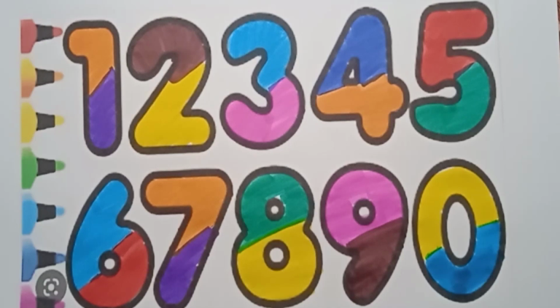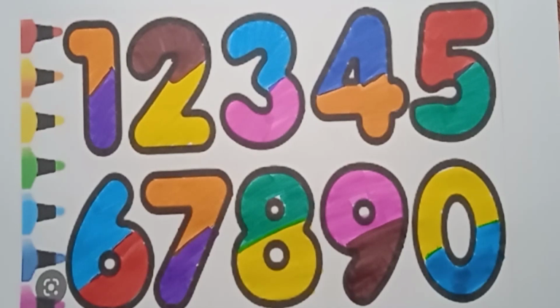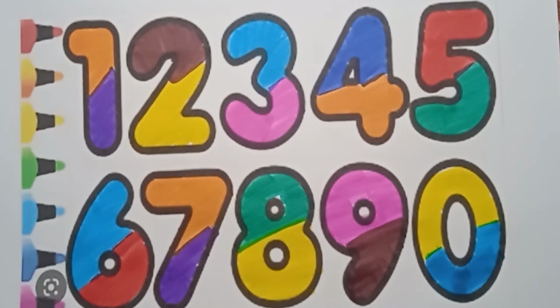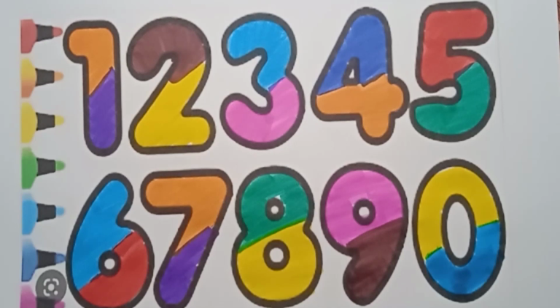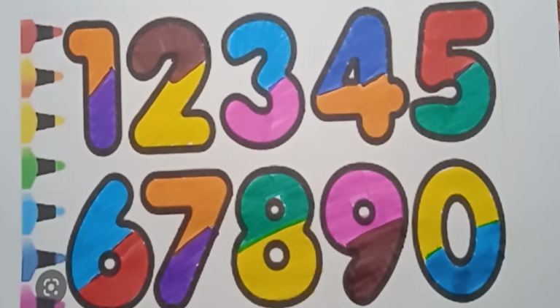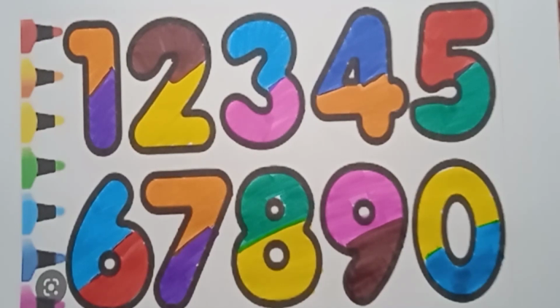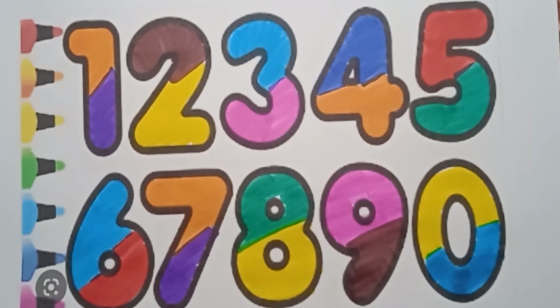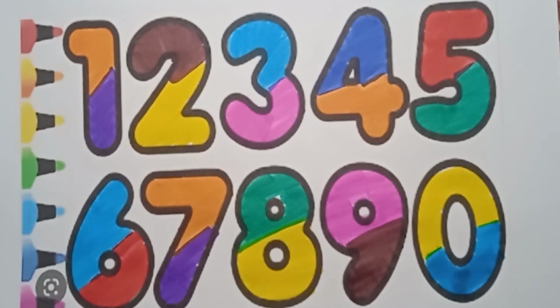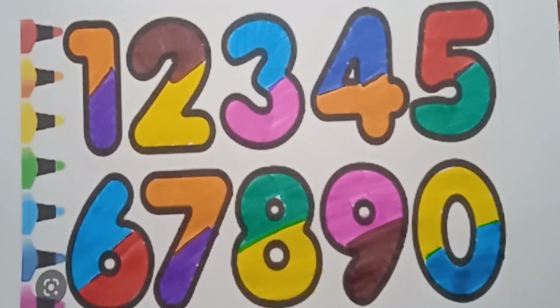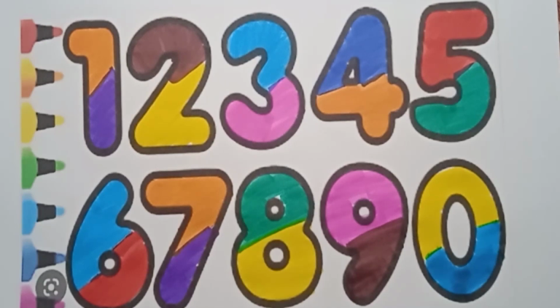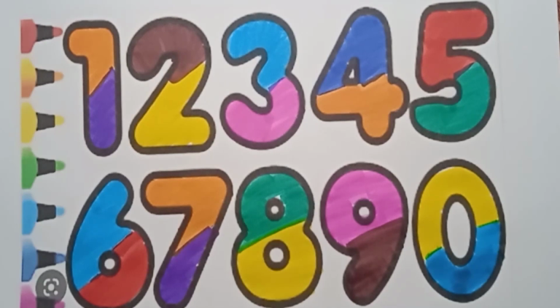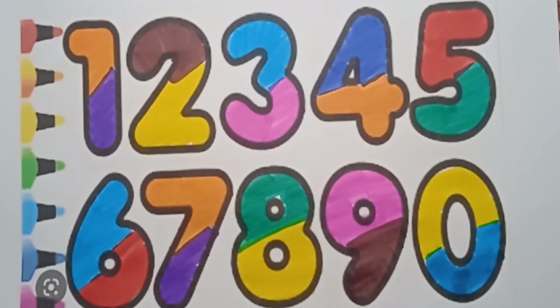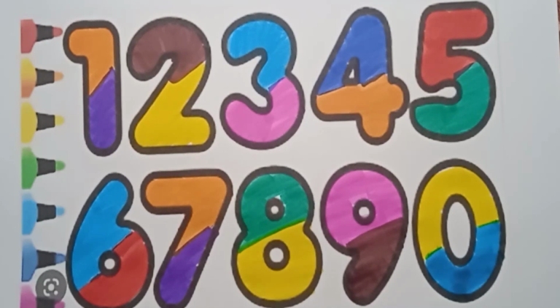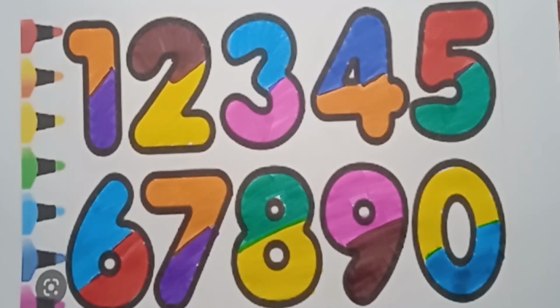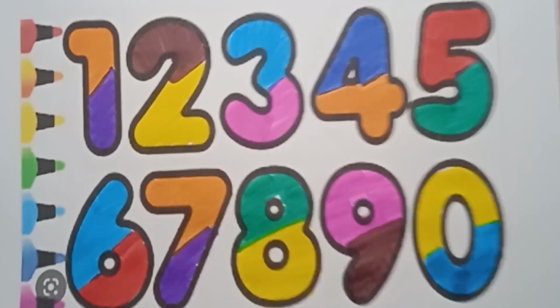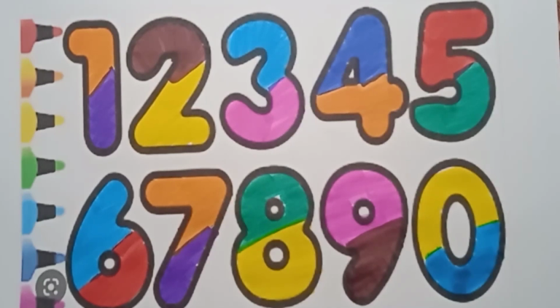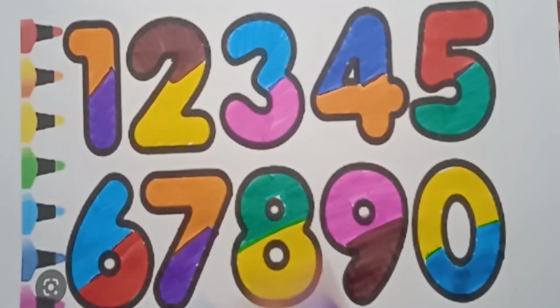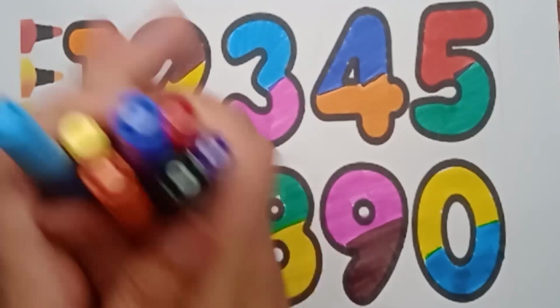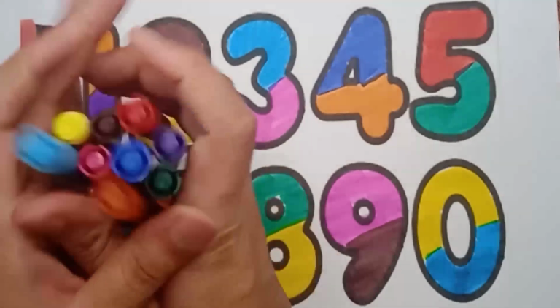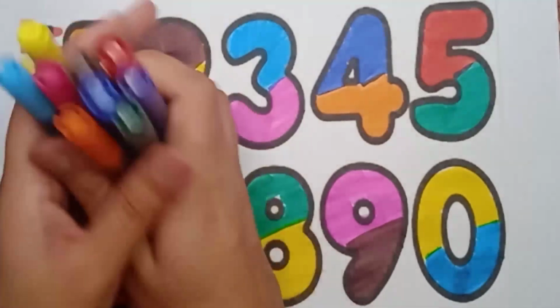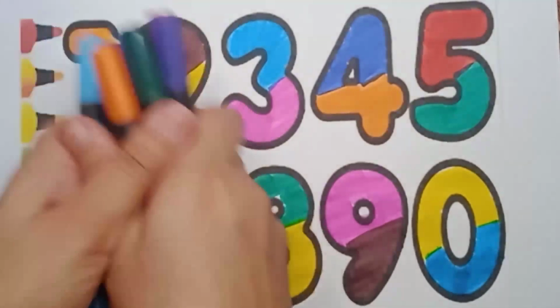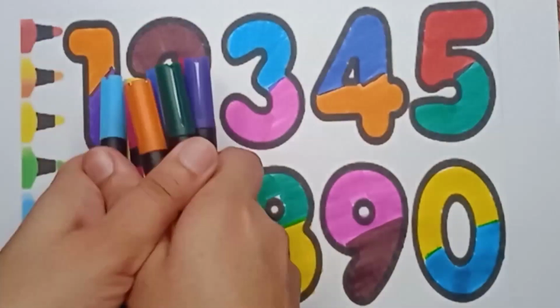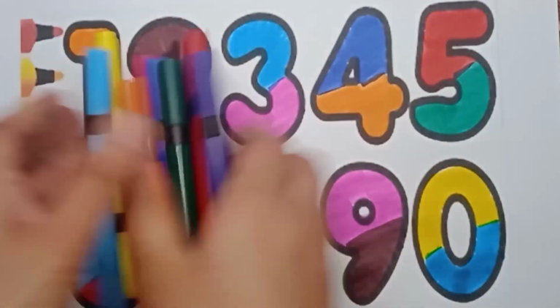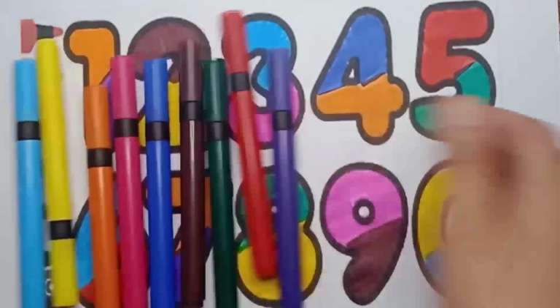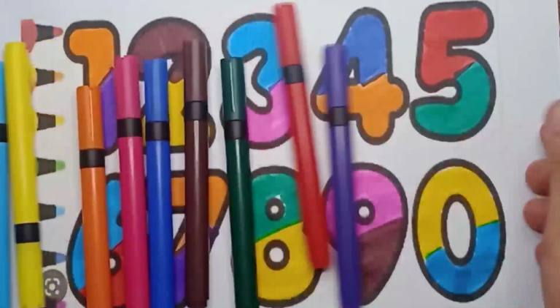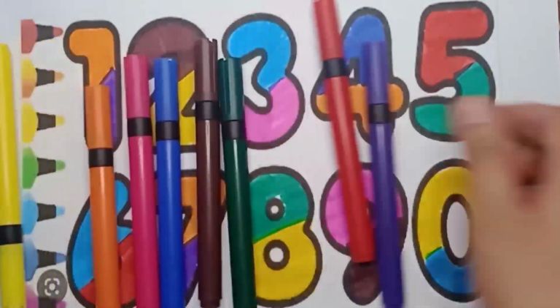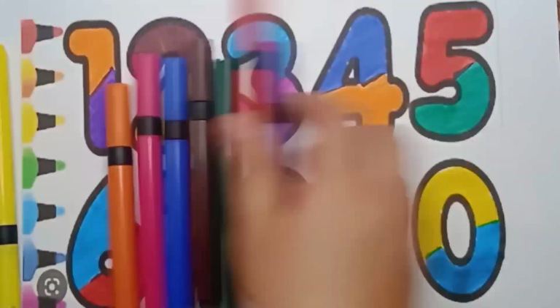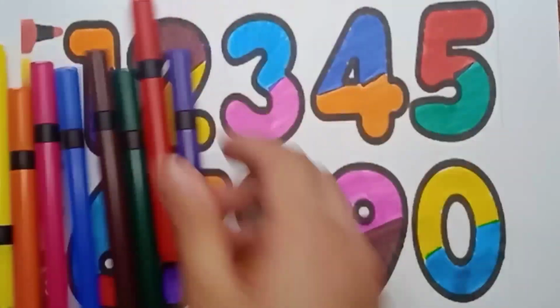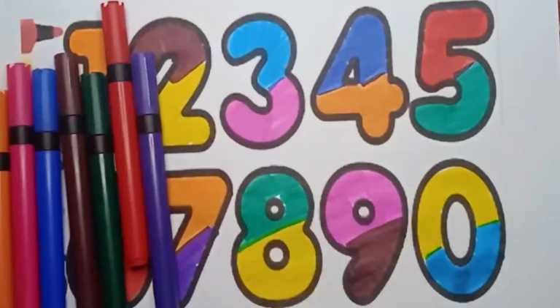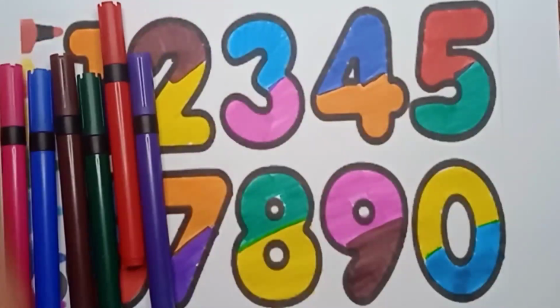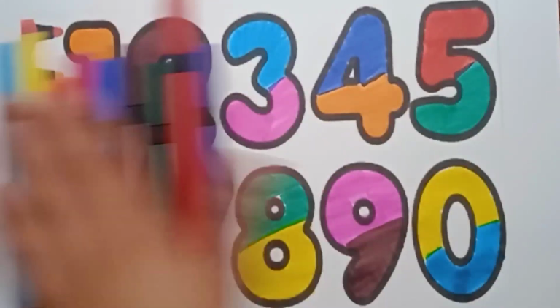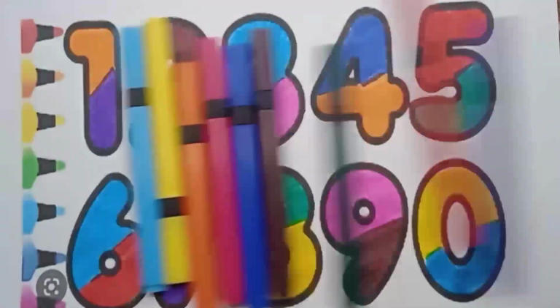Well done, kids! Bye-bye, kids. See you in the next class.